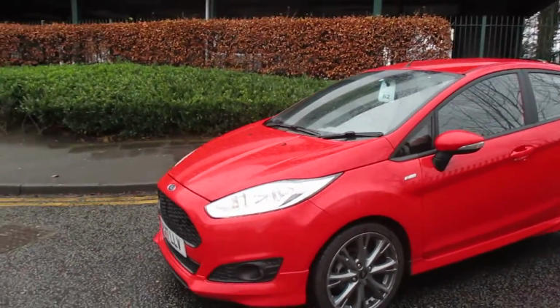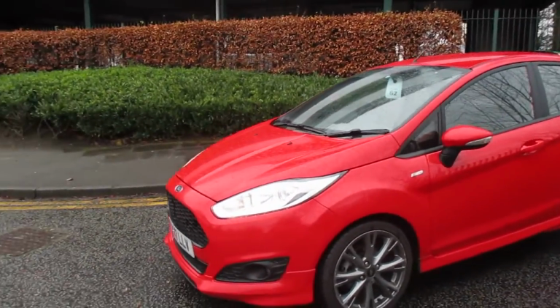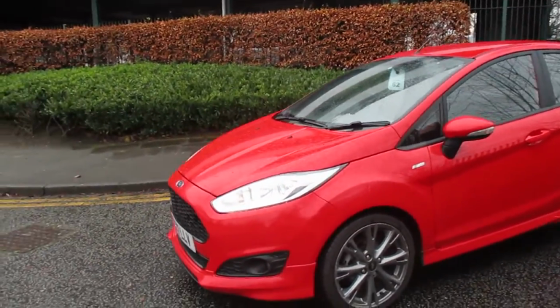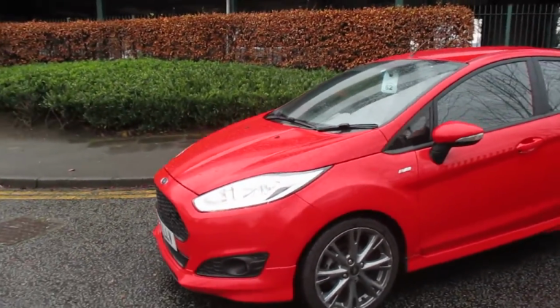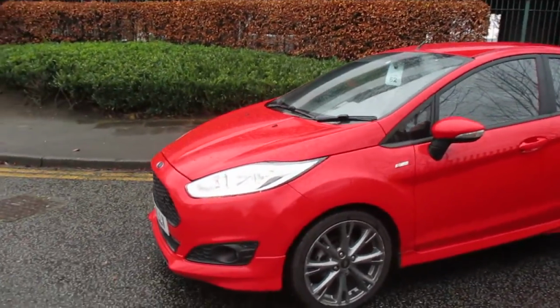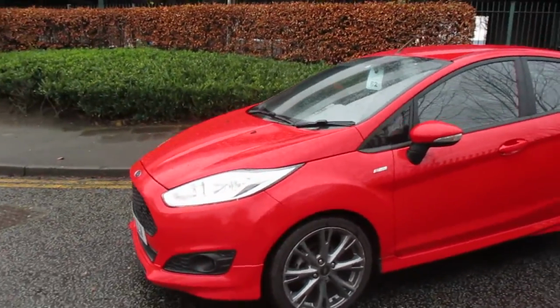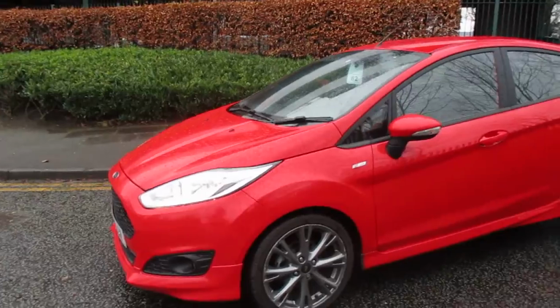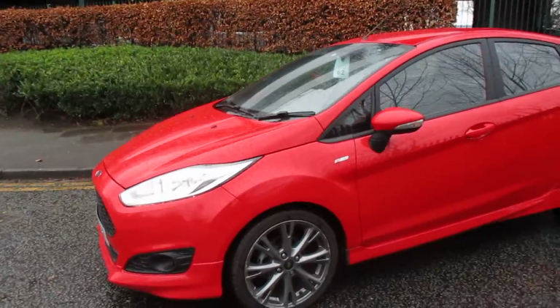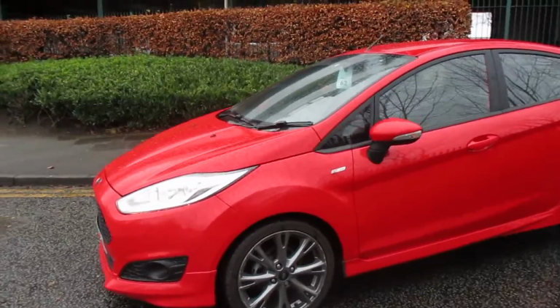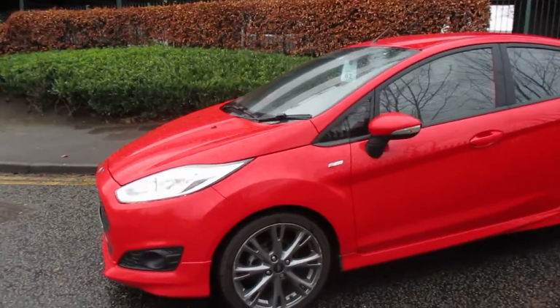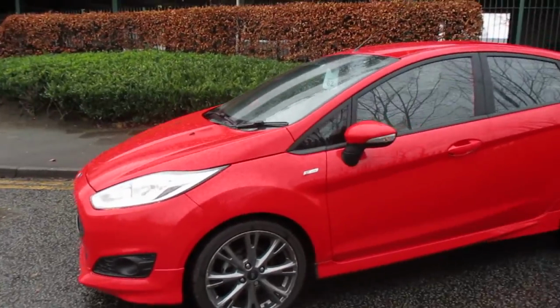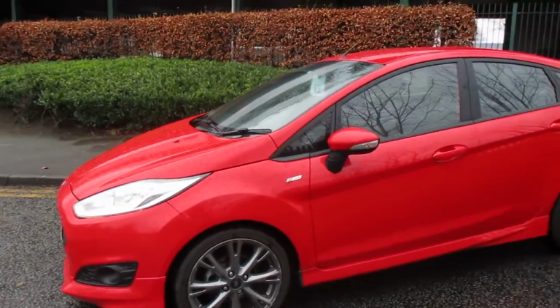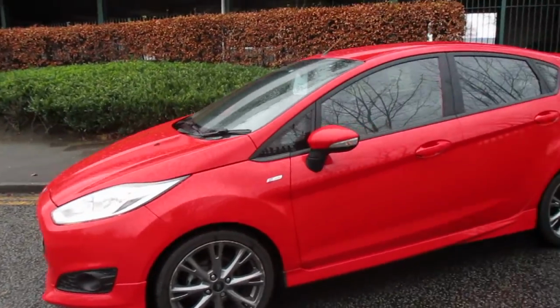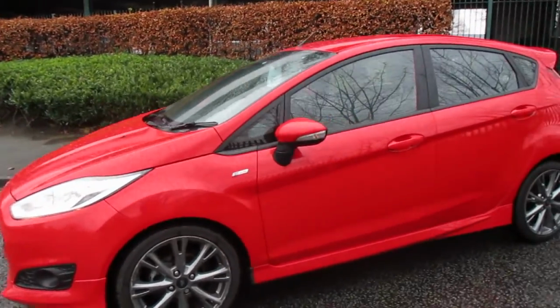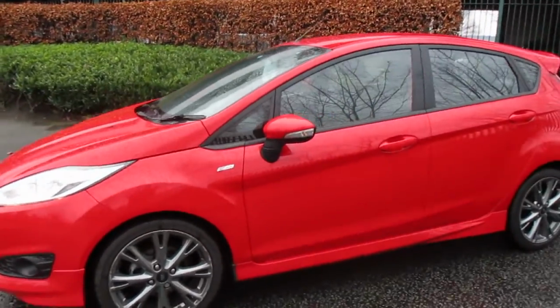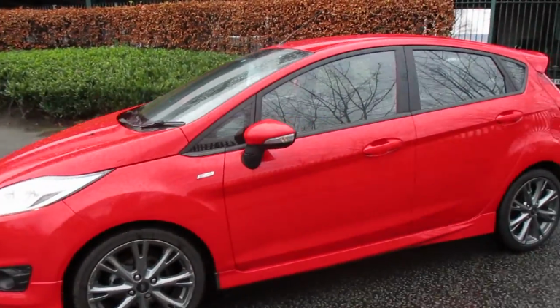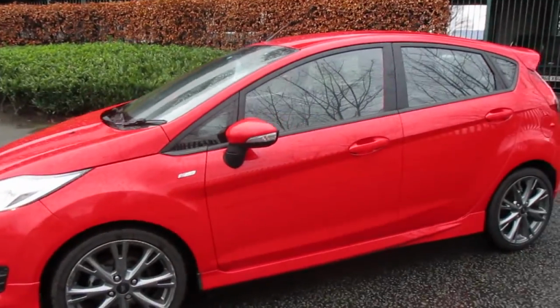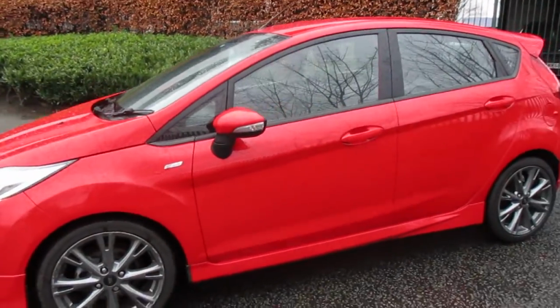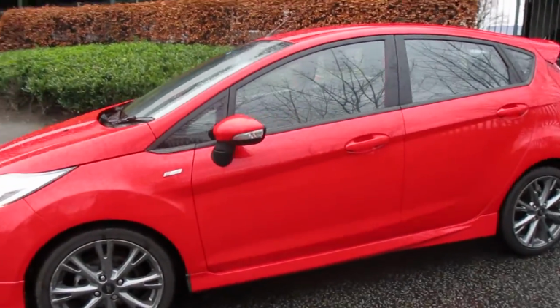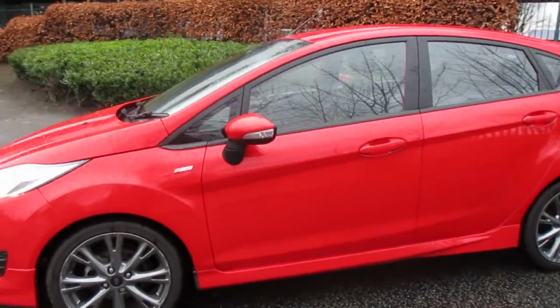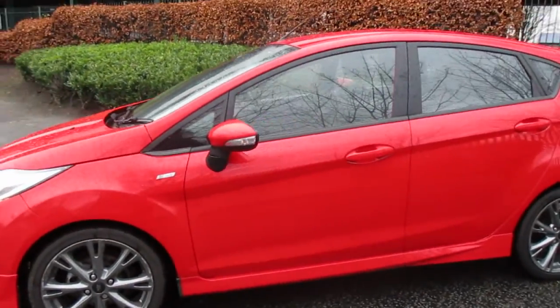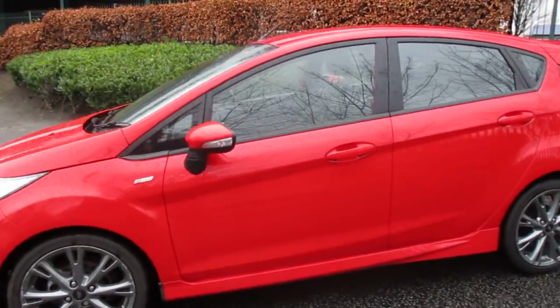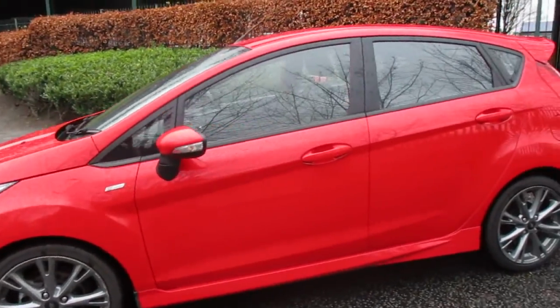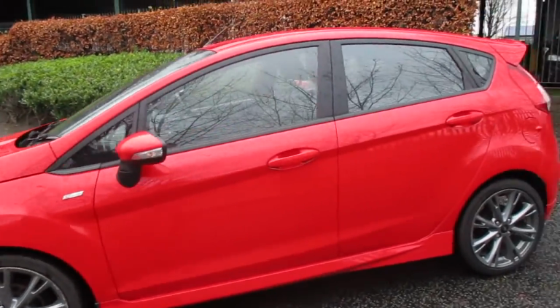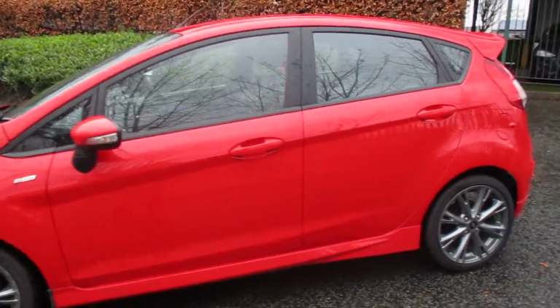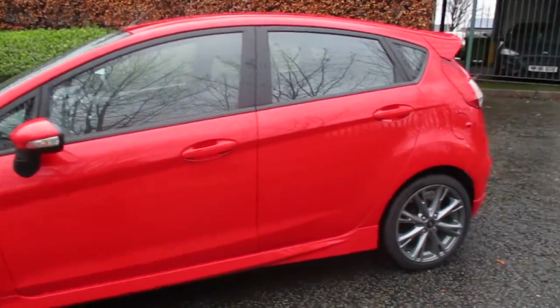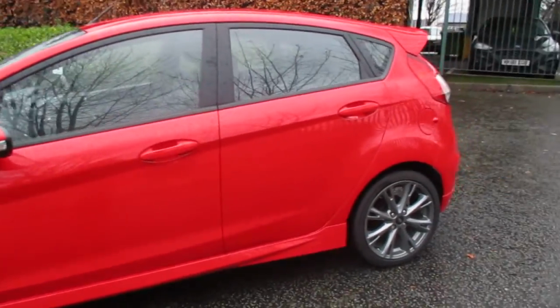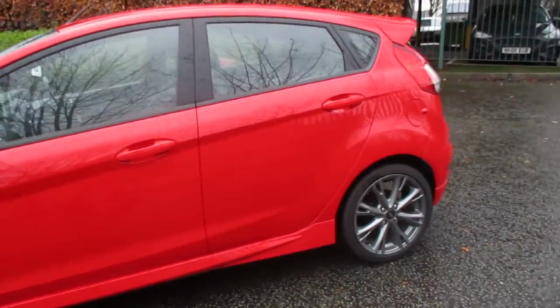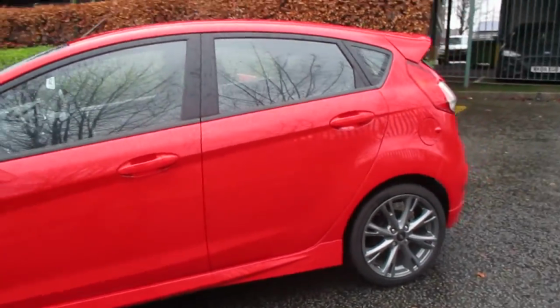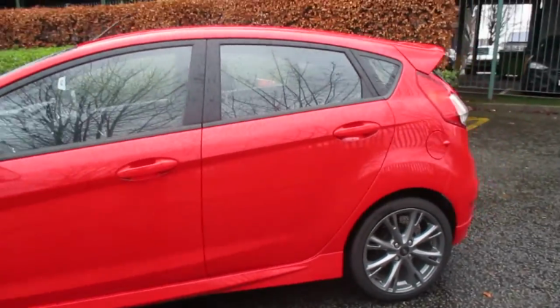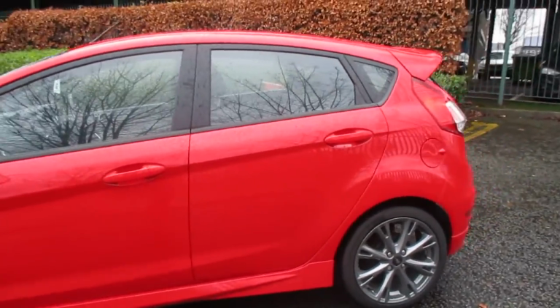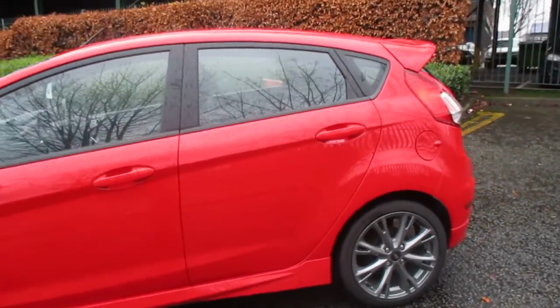Starting from the front, this car comes with LED daytime running lights along with your front fog lights. Alloy wheels come as standard.